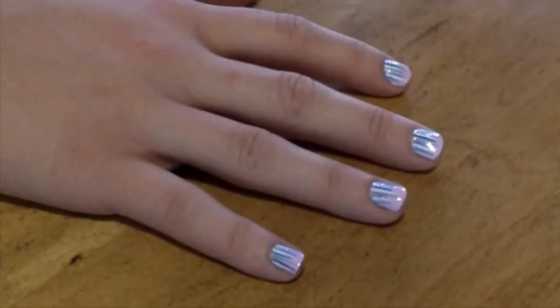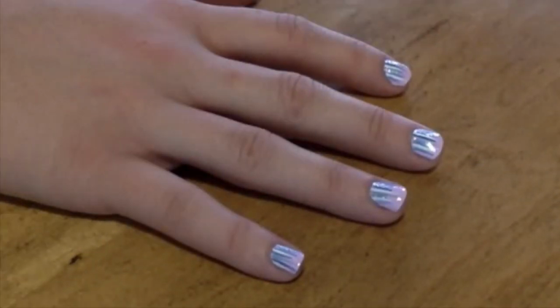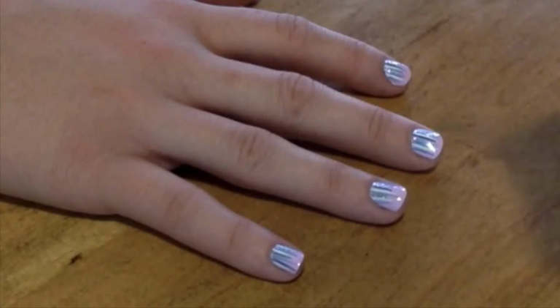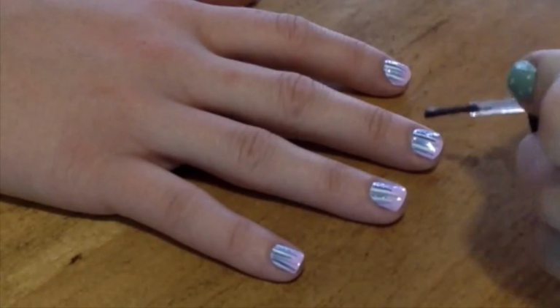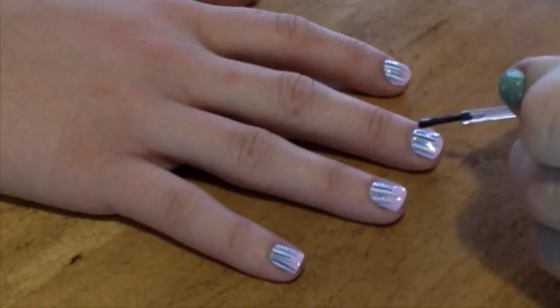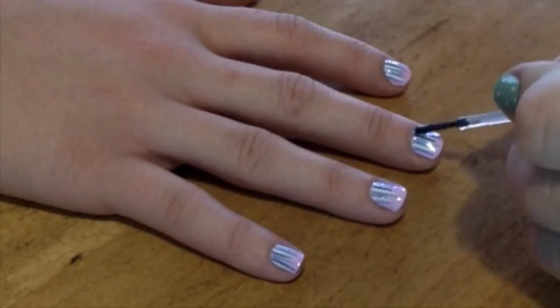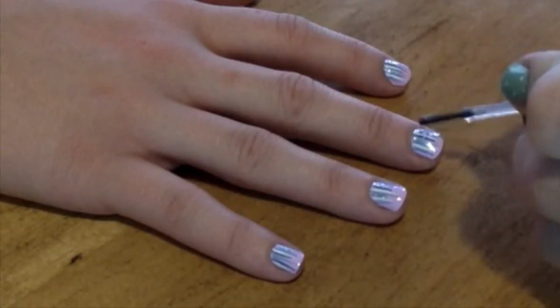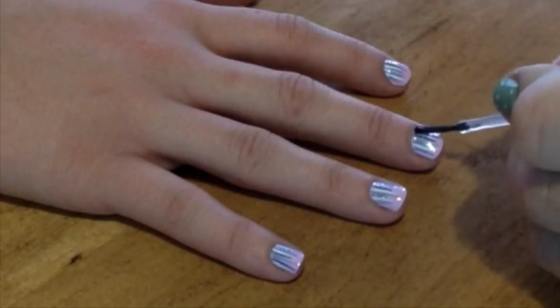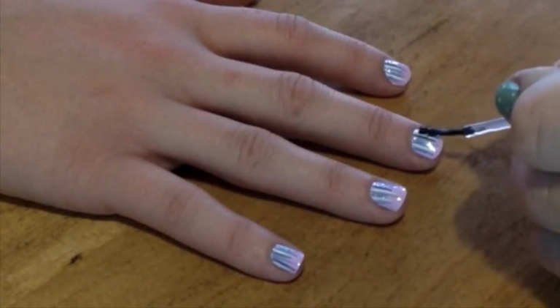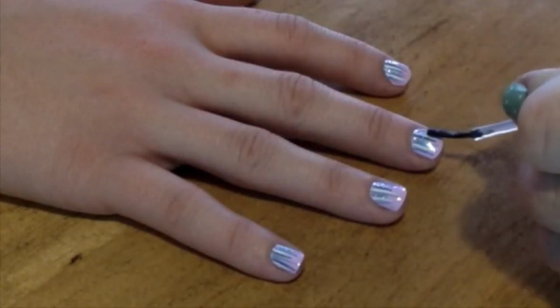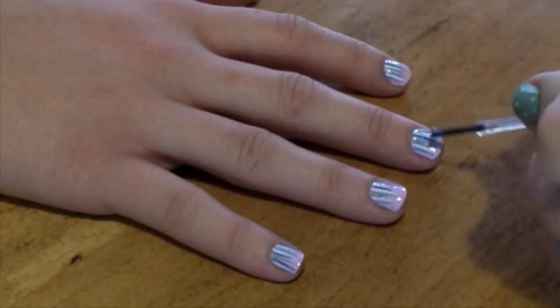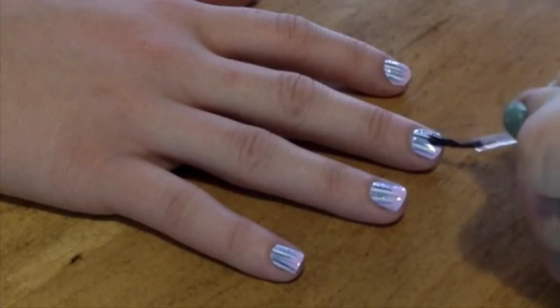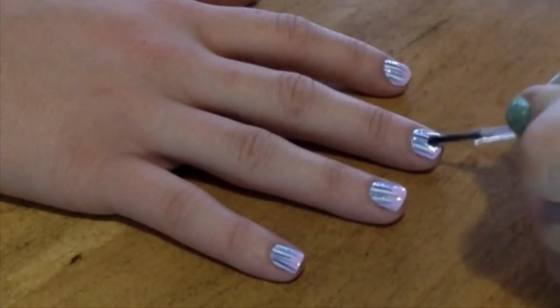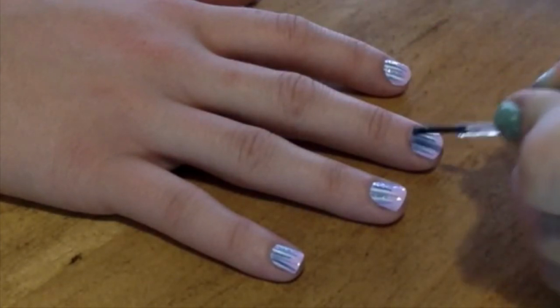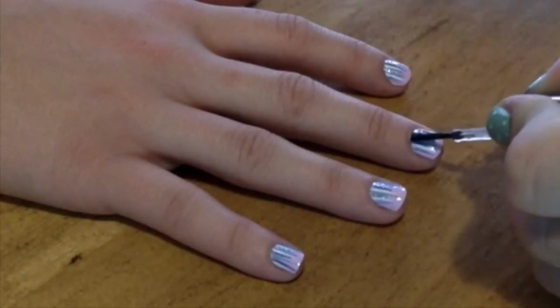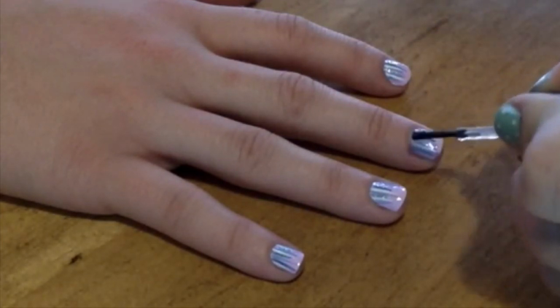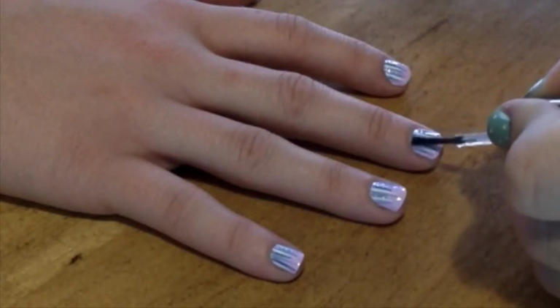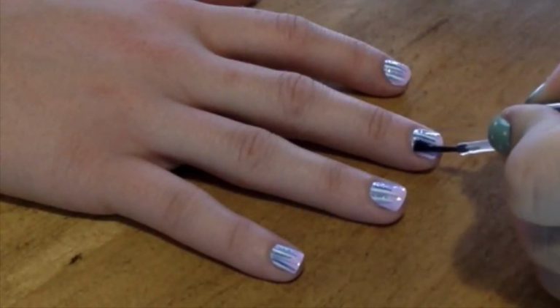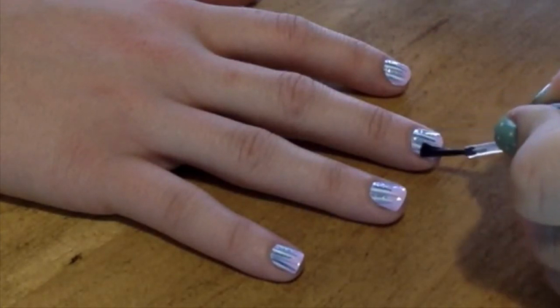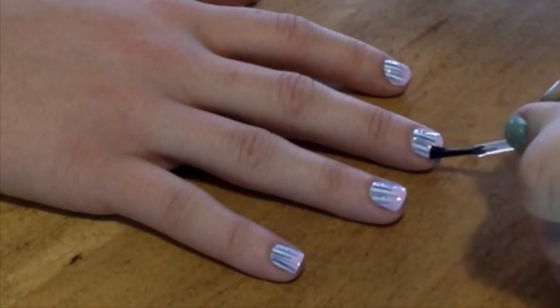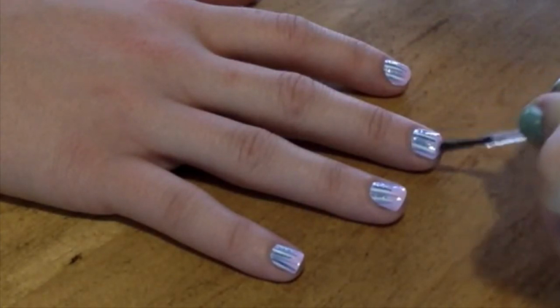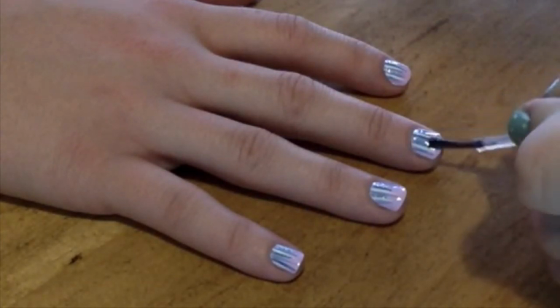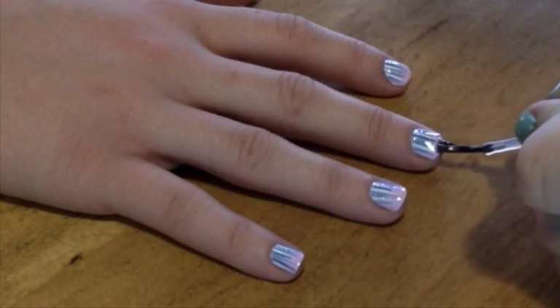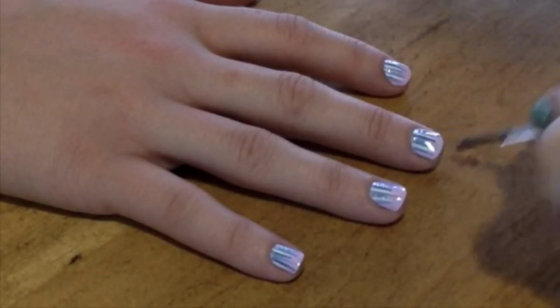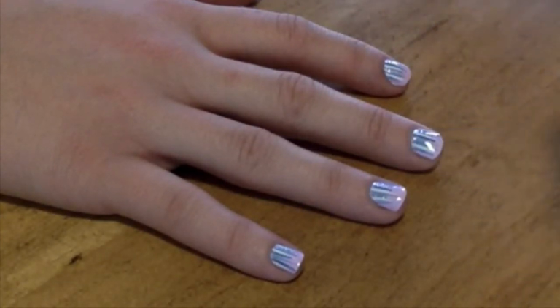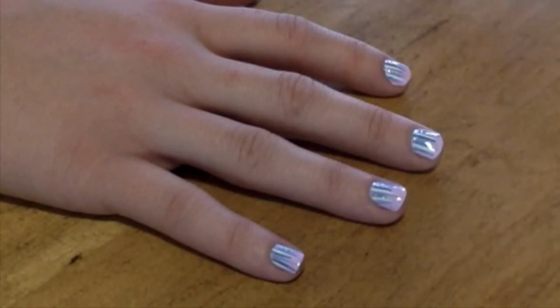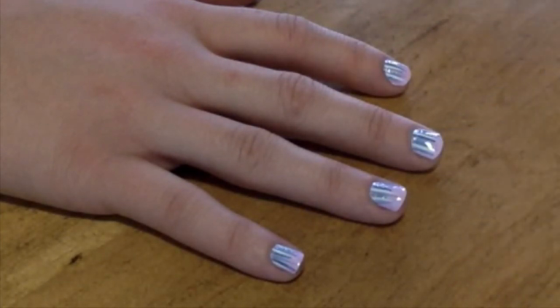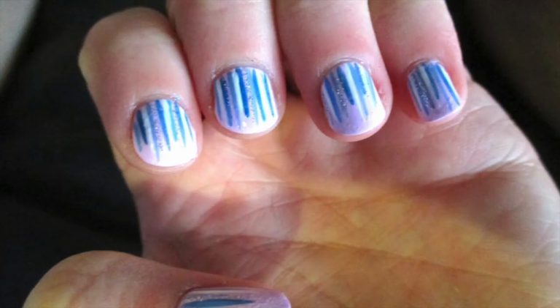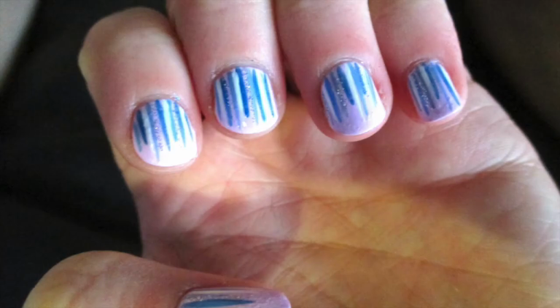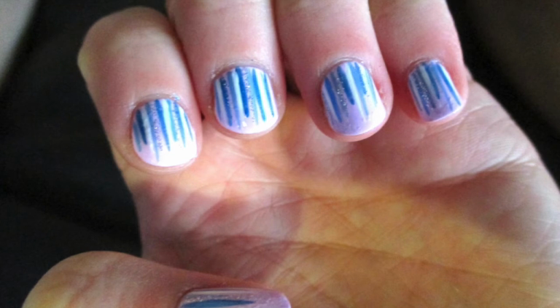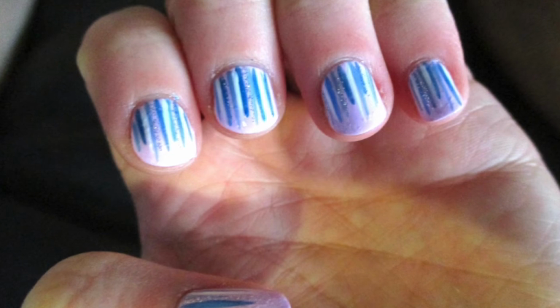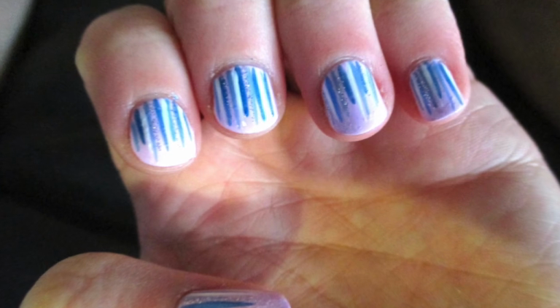The last step is just to apply a top coat. And there you have it!